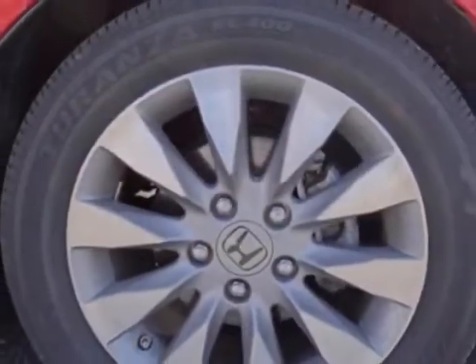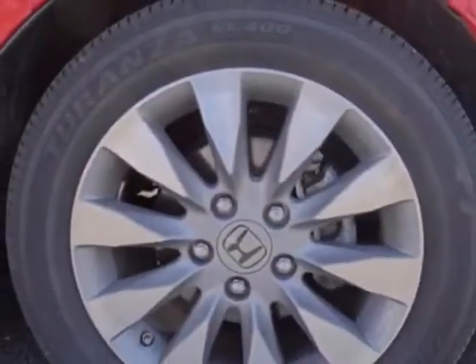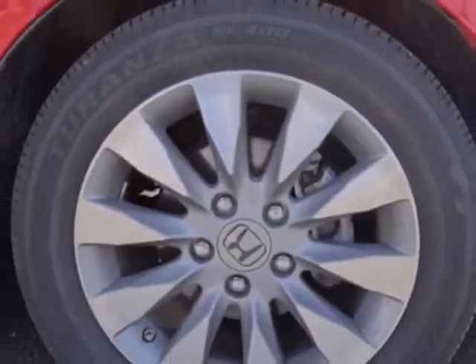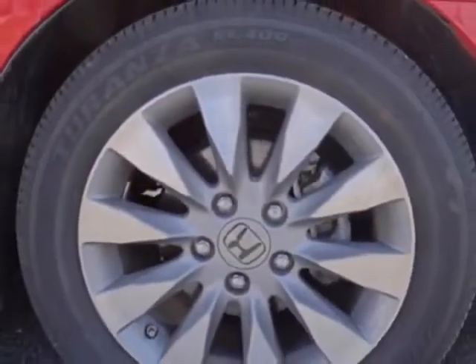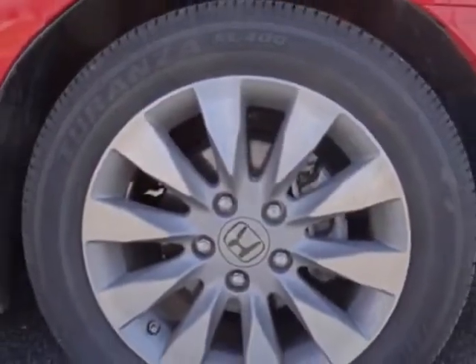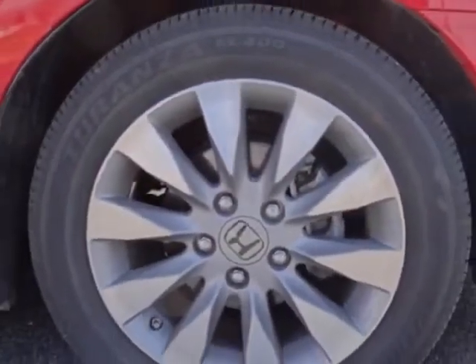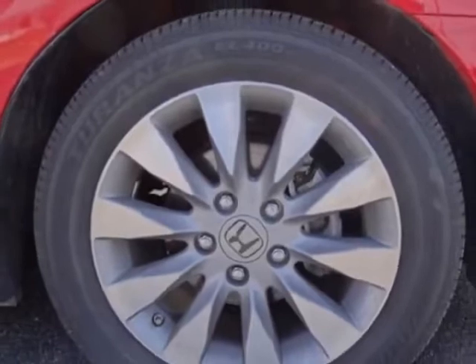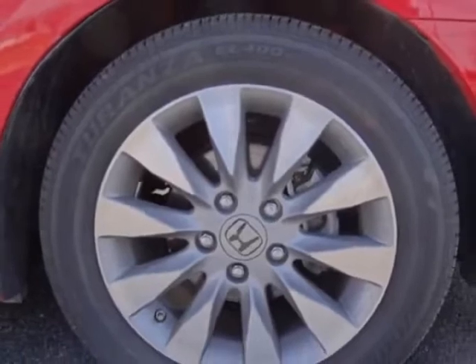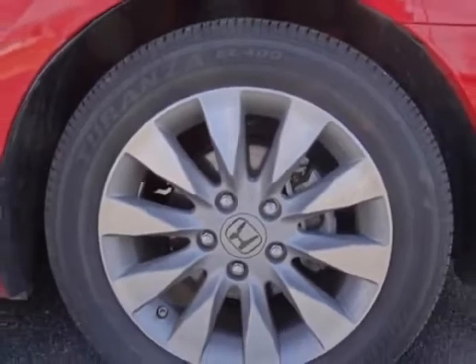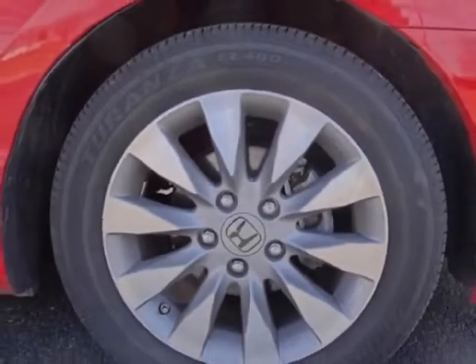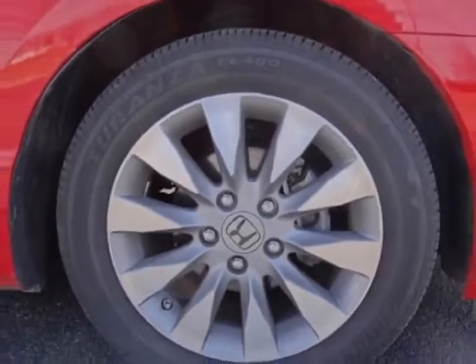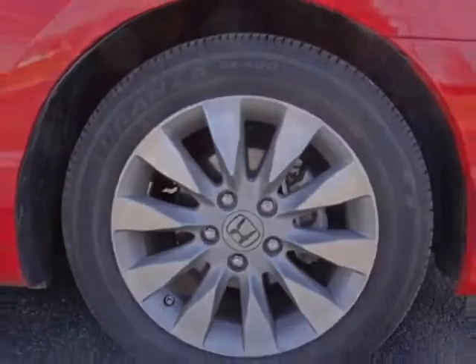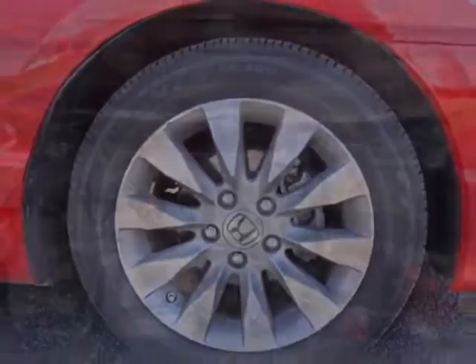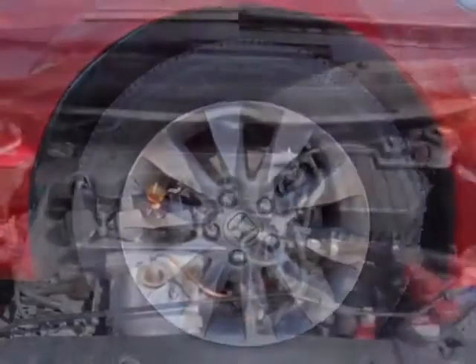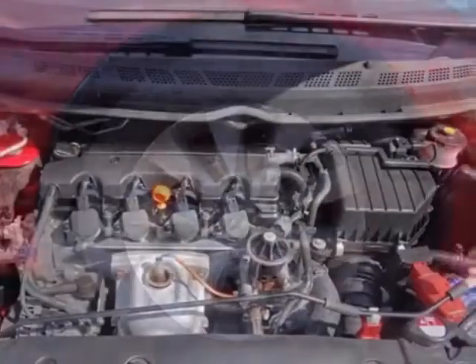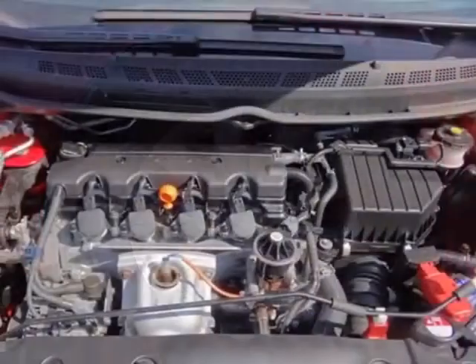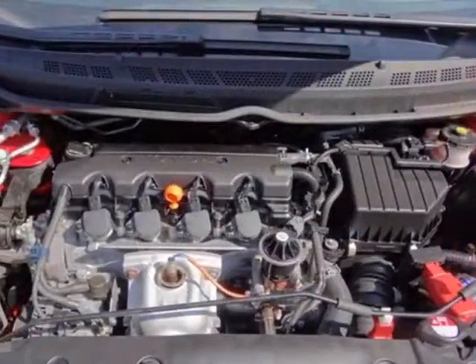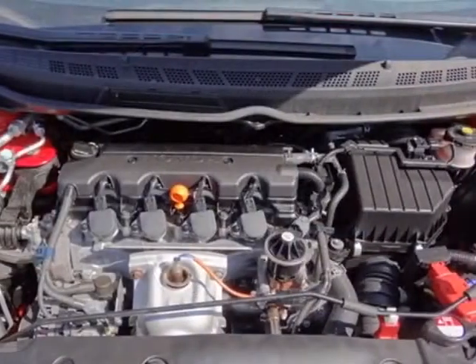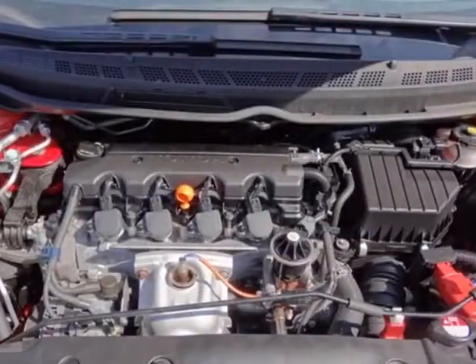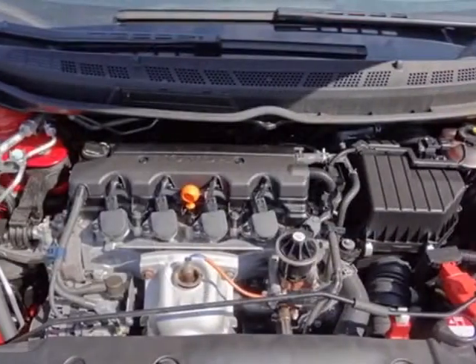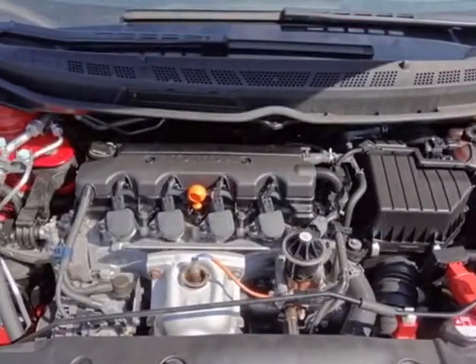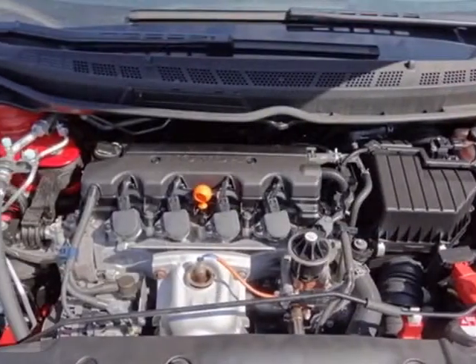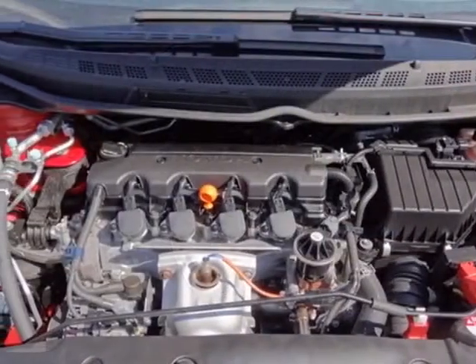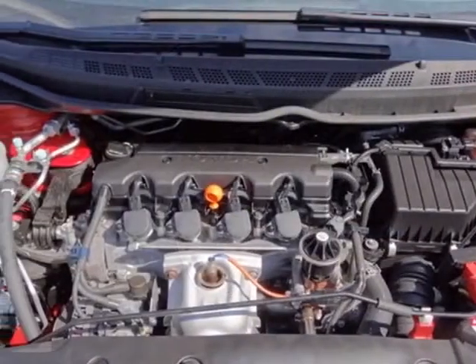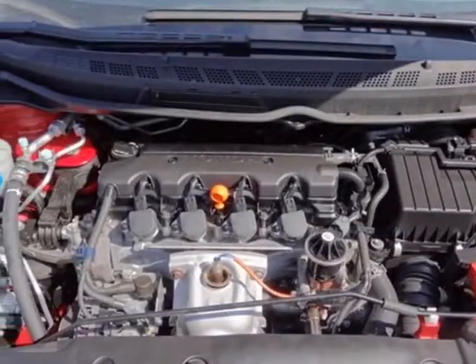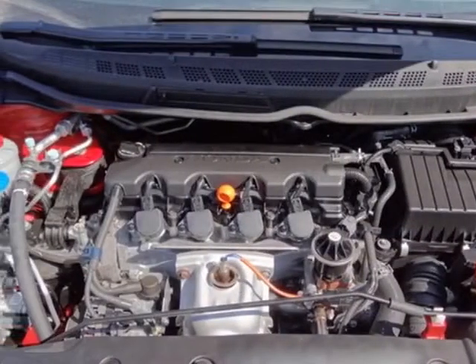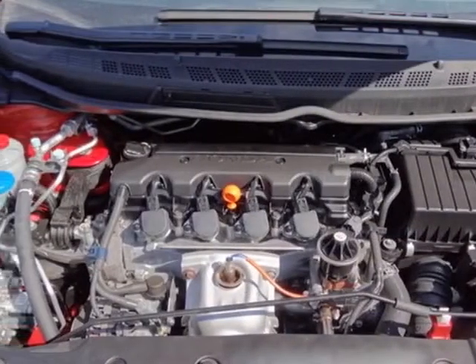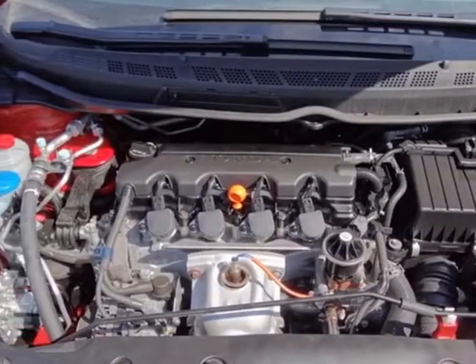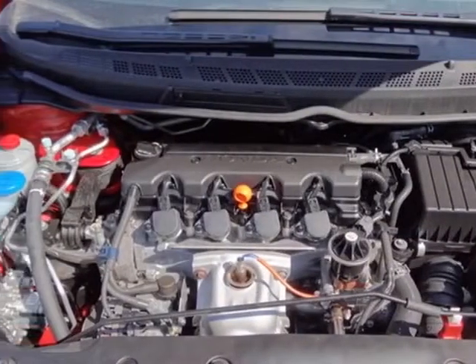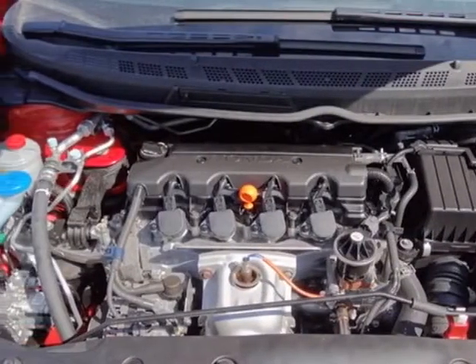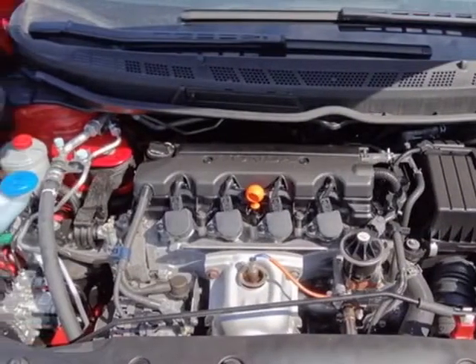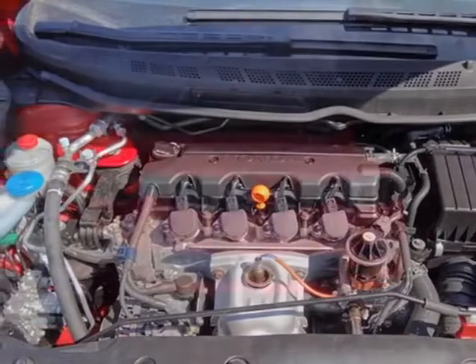This vehicle gets an estimated 25 miles per gallon in the city, and an estimated 36 on the highway.